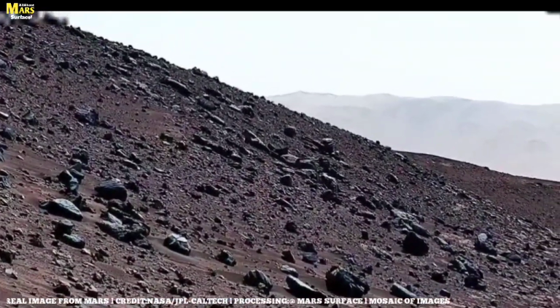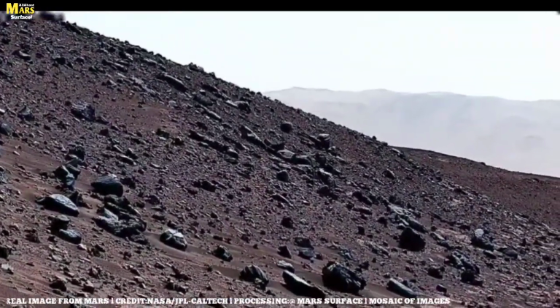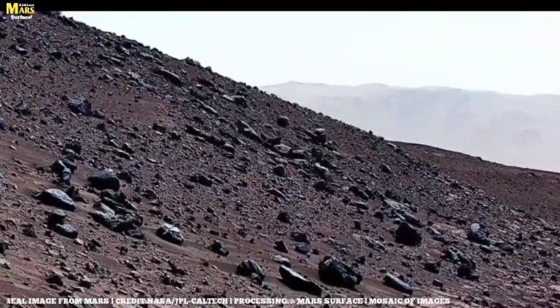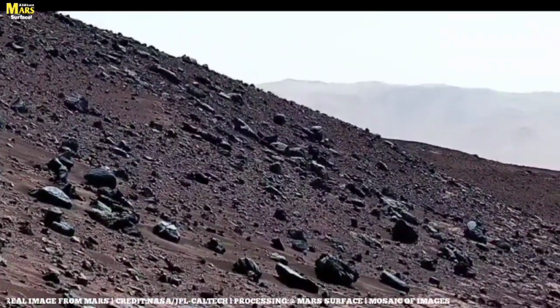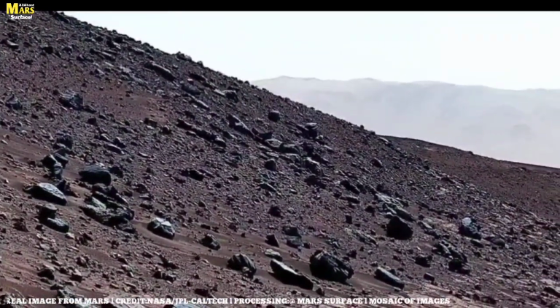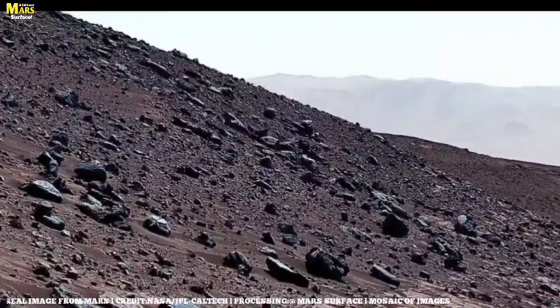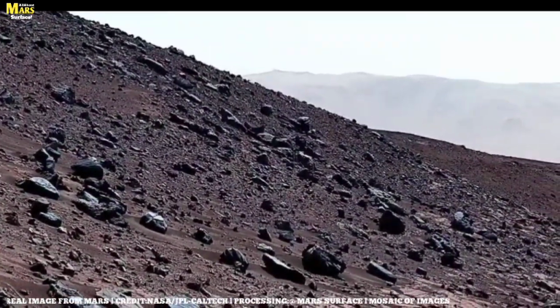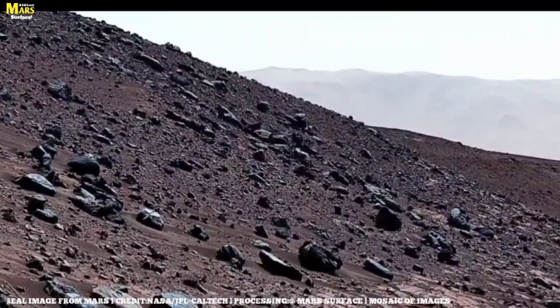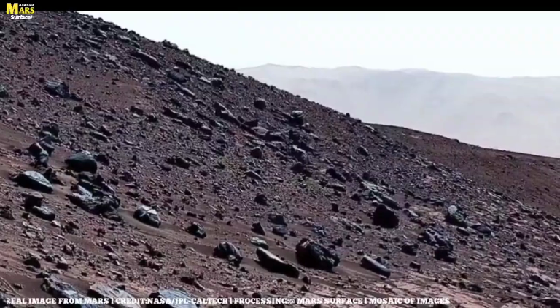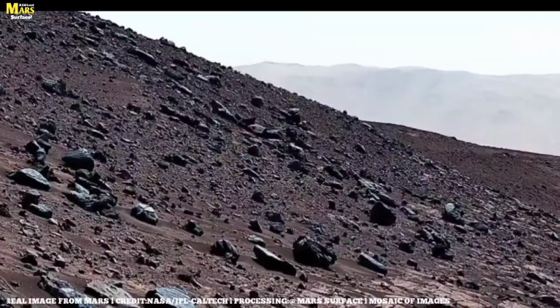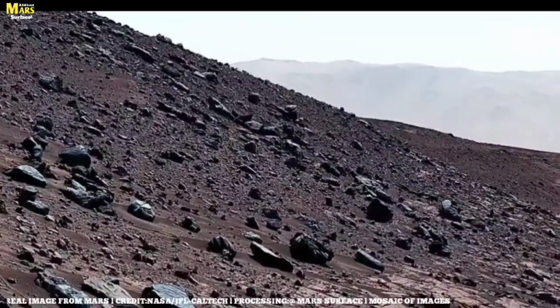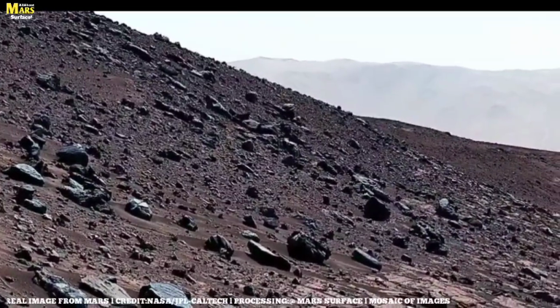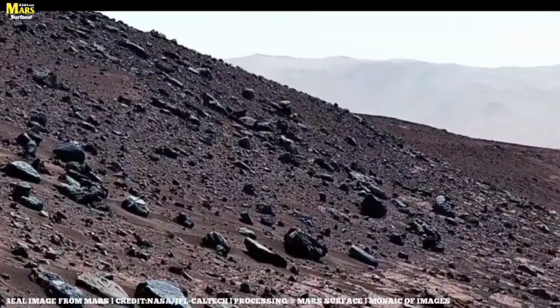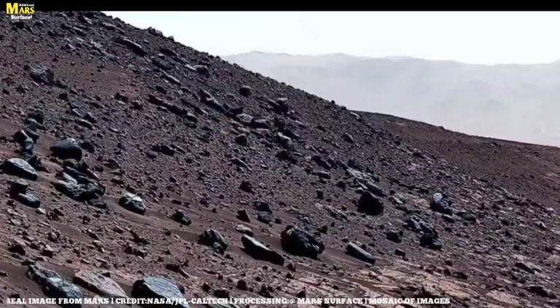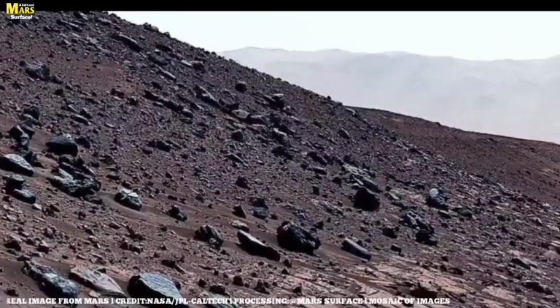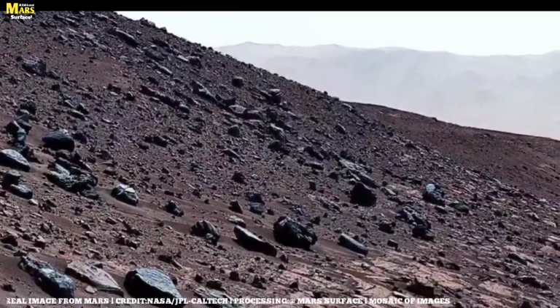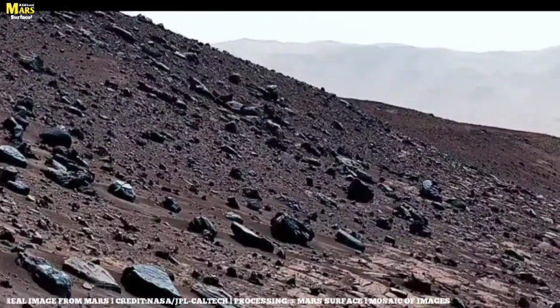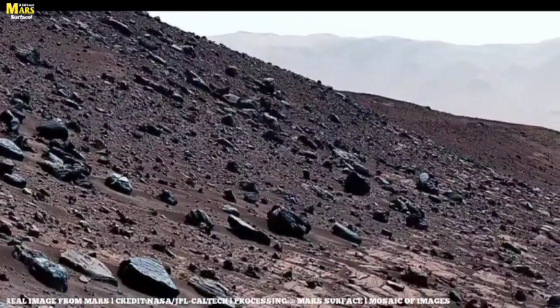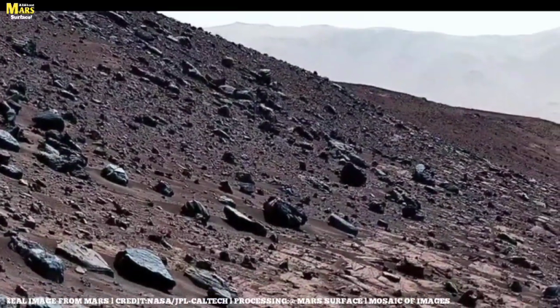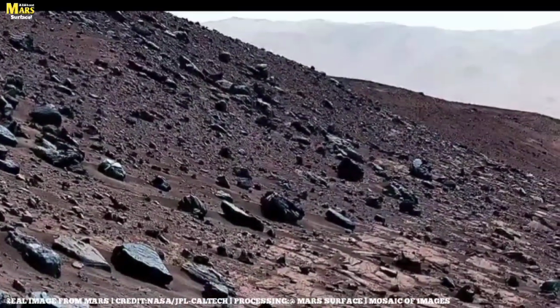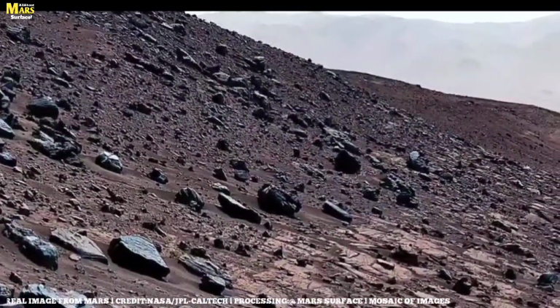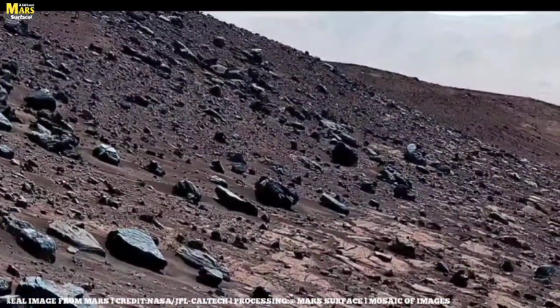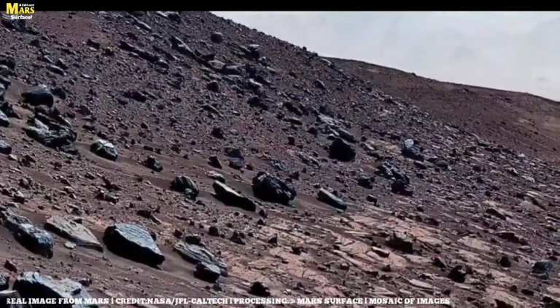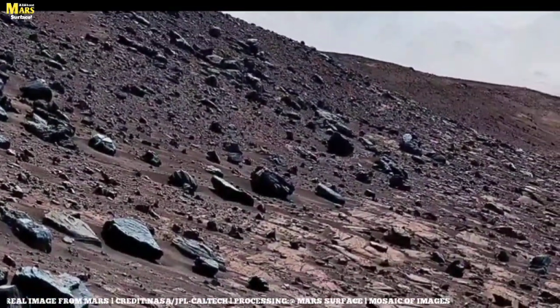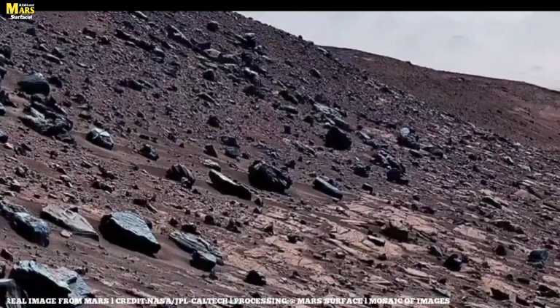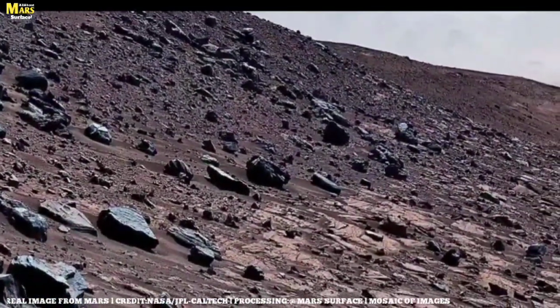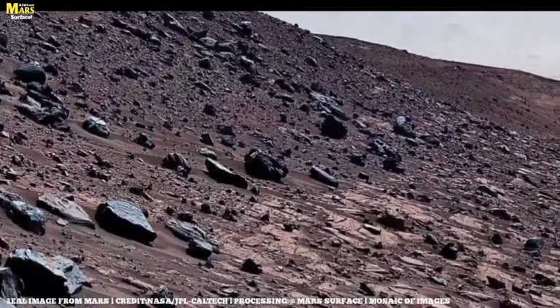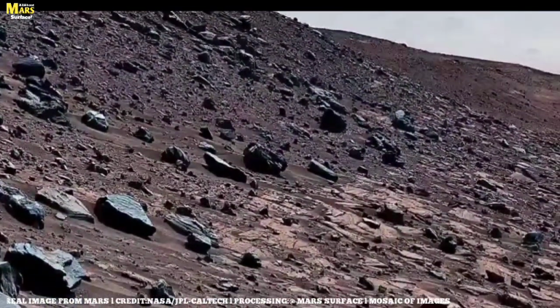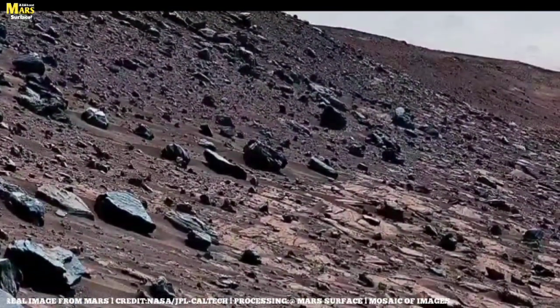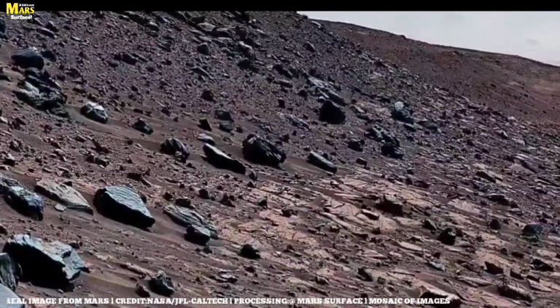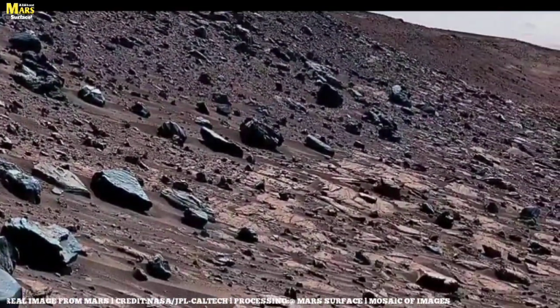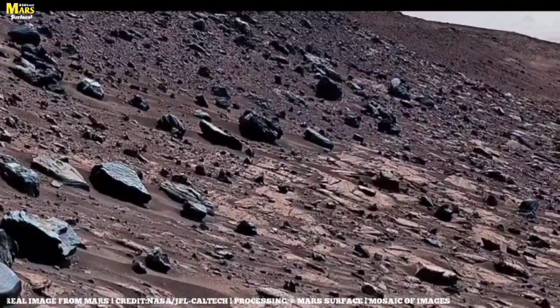I want to know more about Mars — its dusty deserts, its towering volcanoes, and its uncertain future.